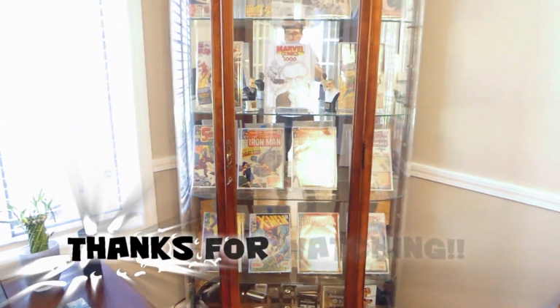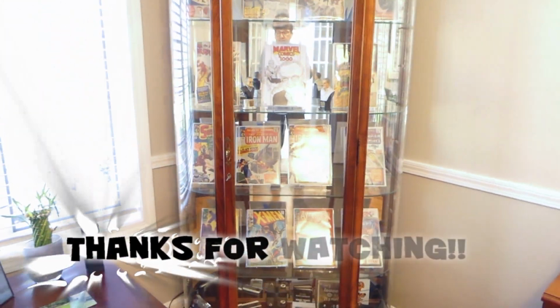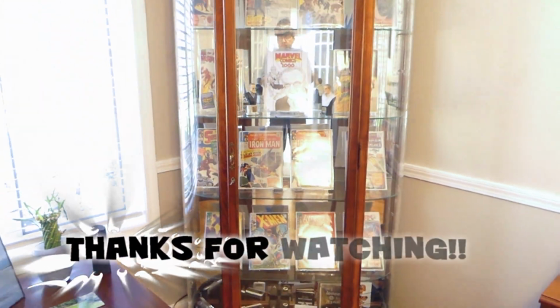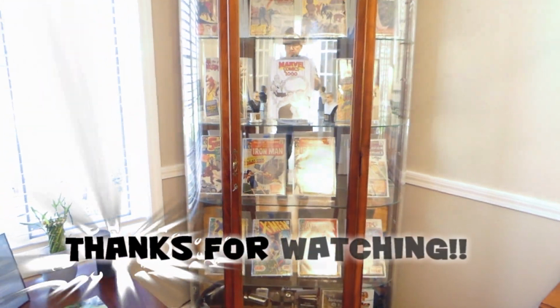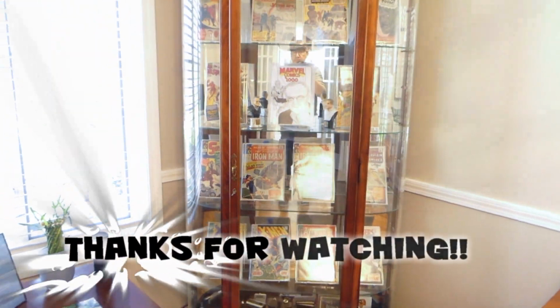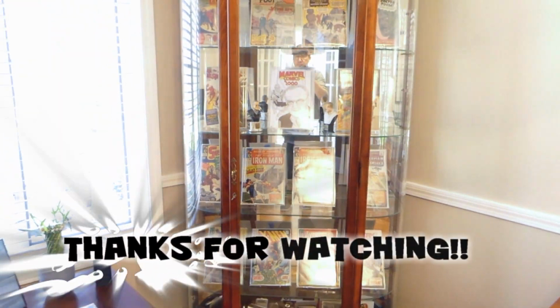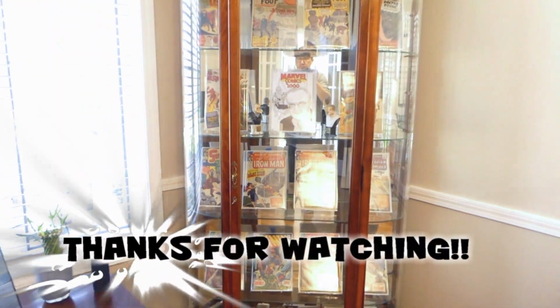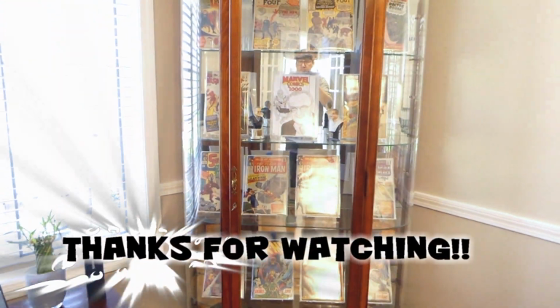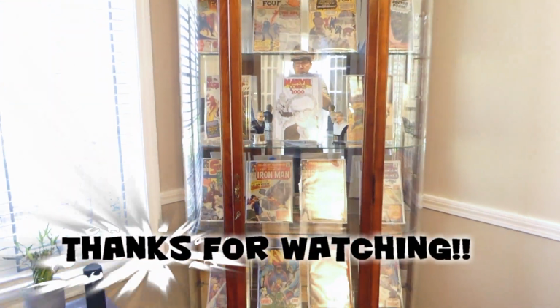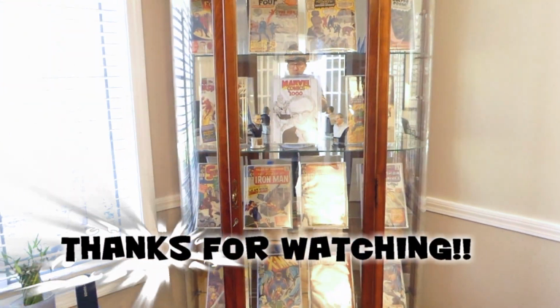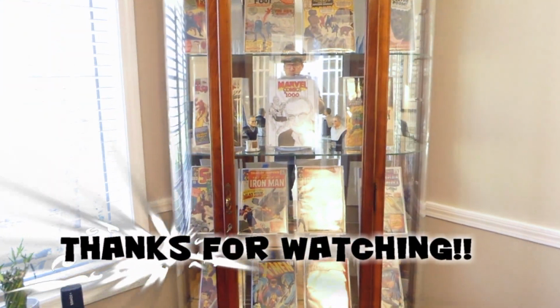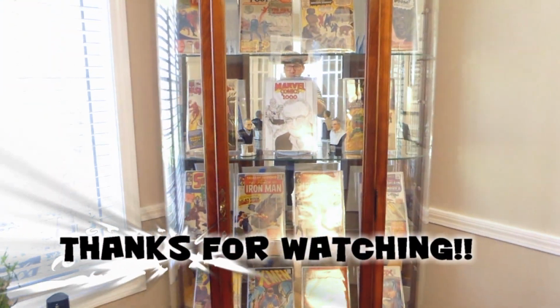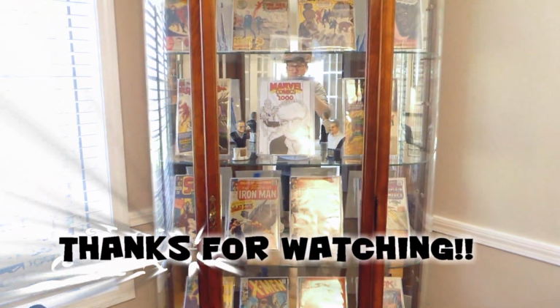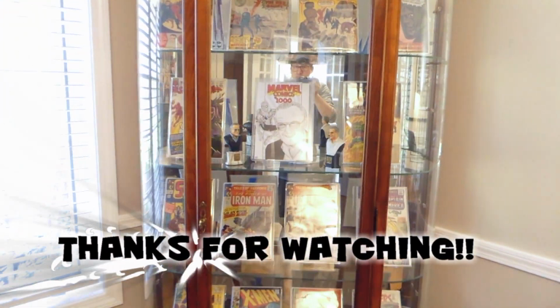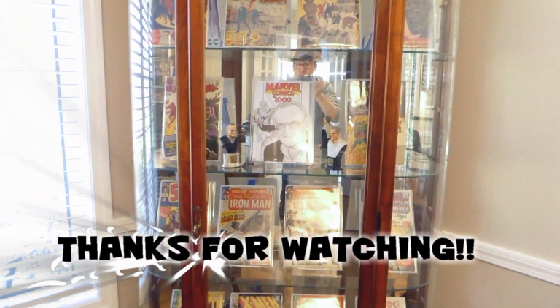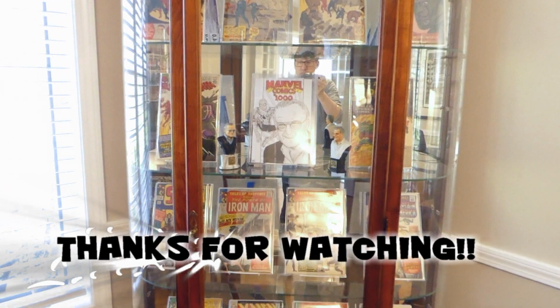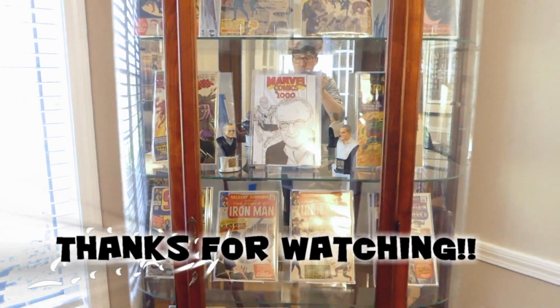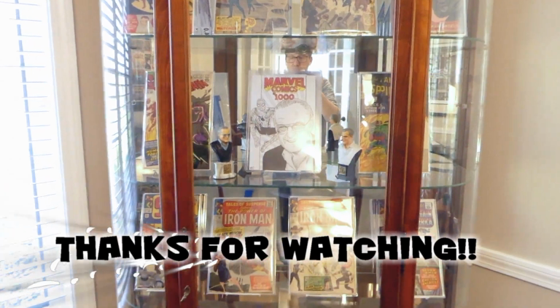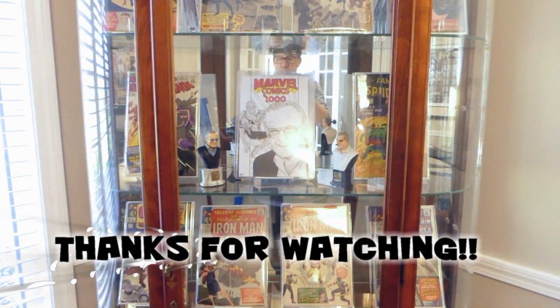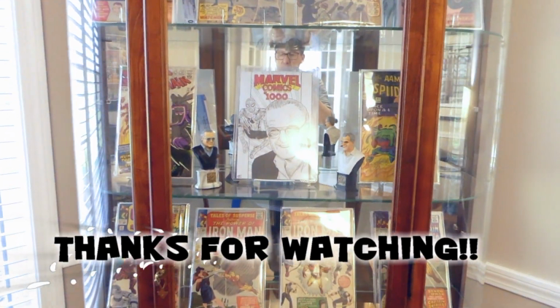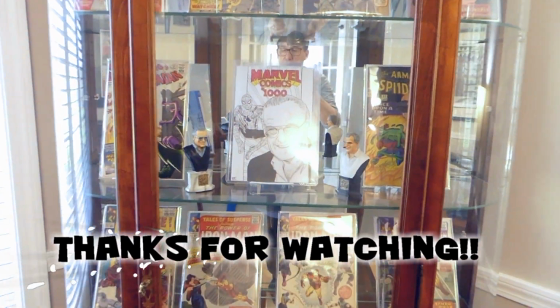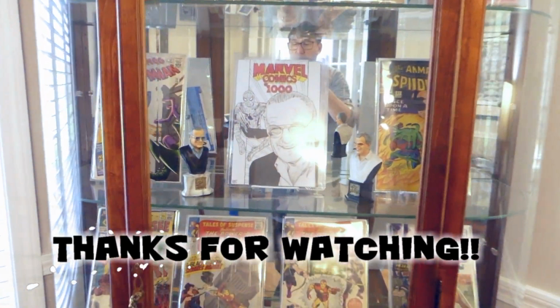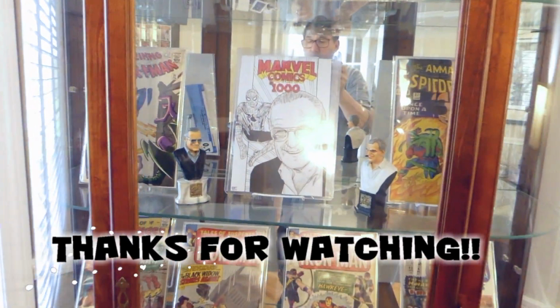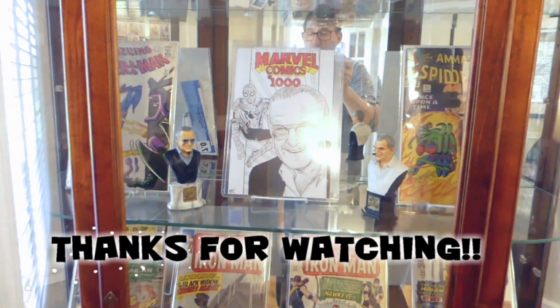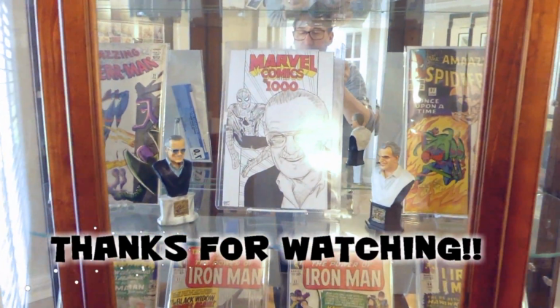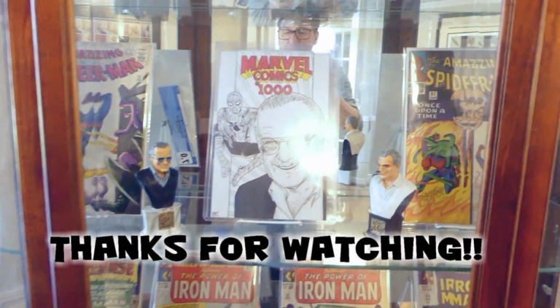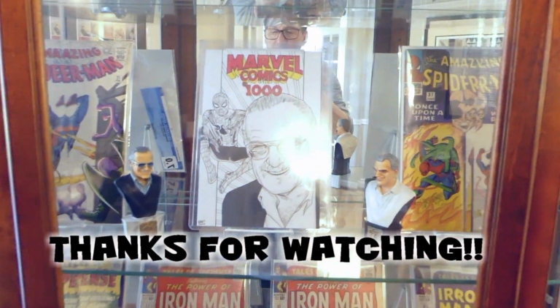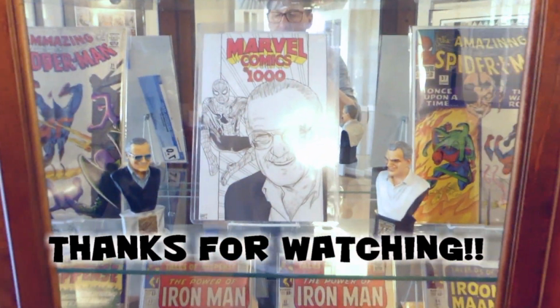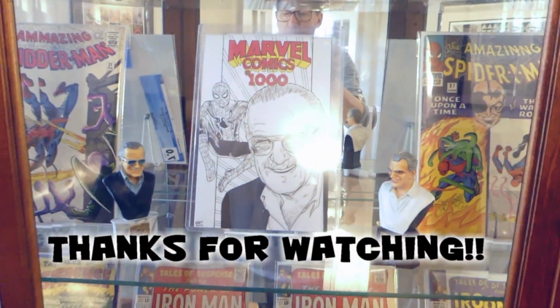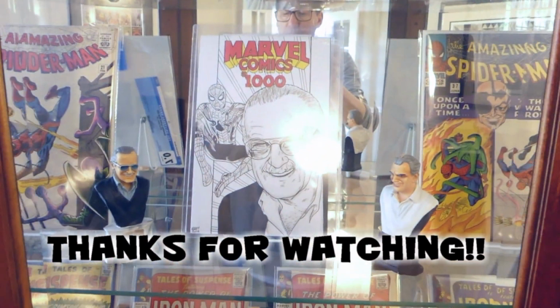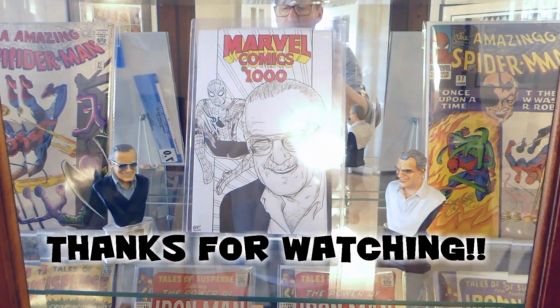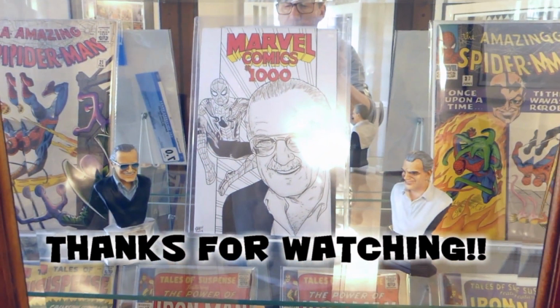That's the whole thing - thanks for watching!